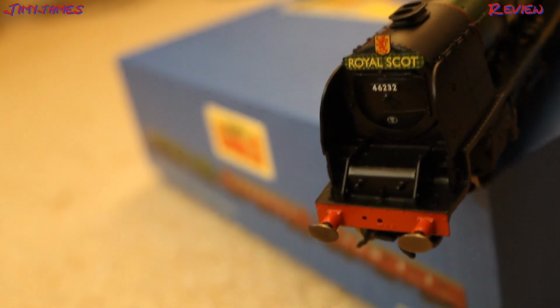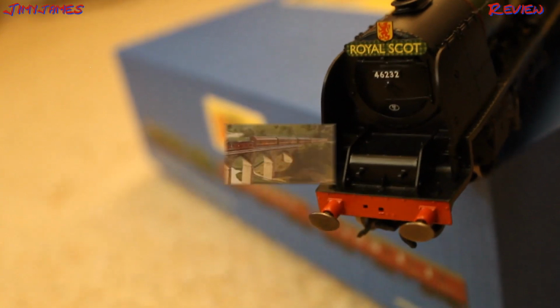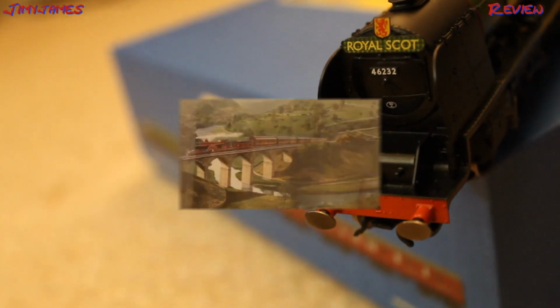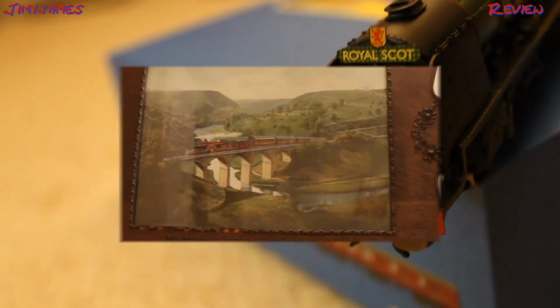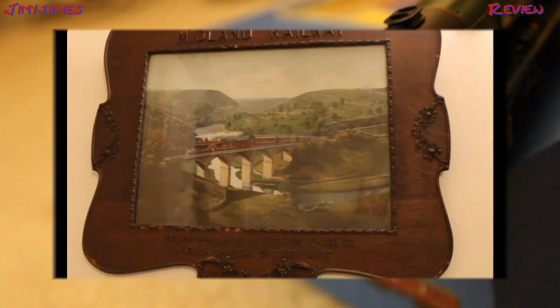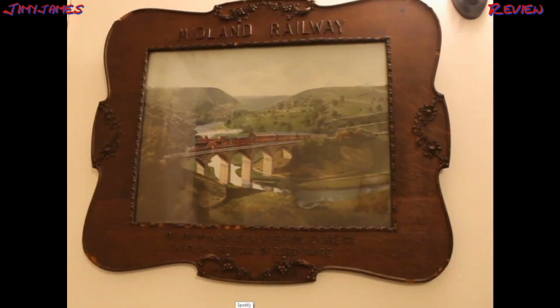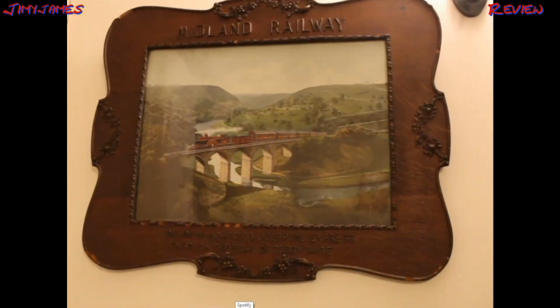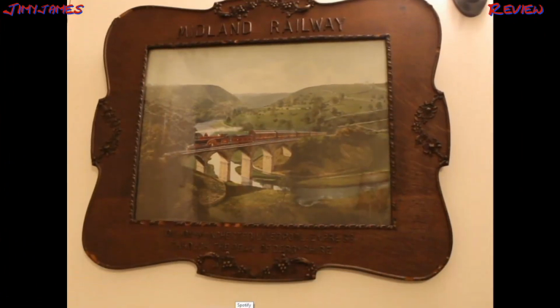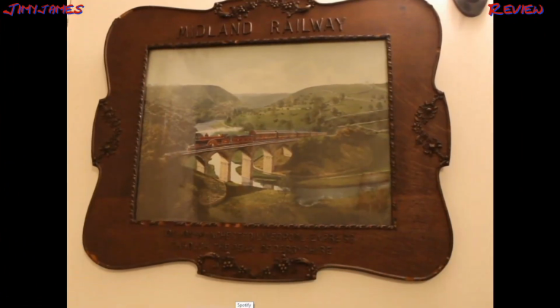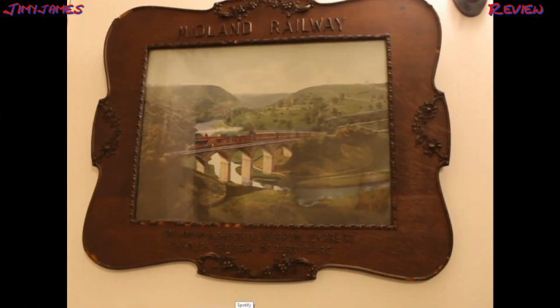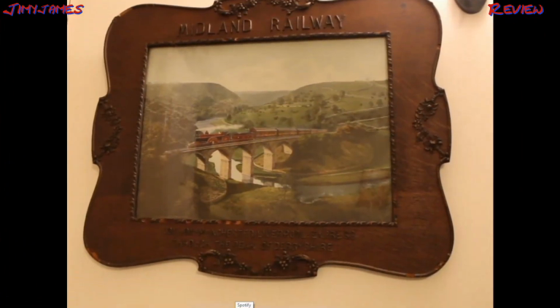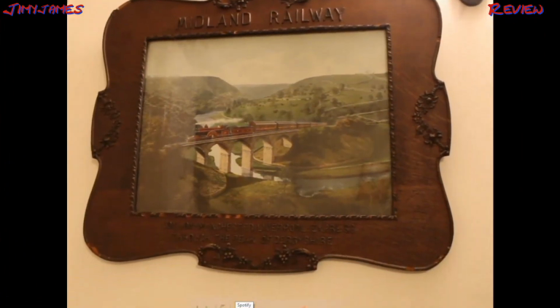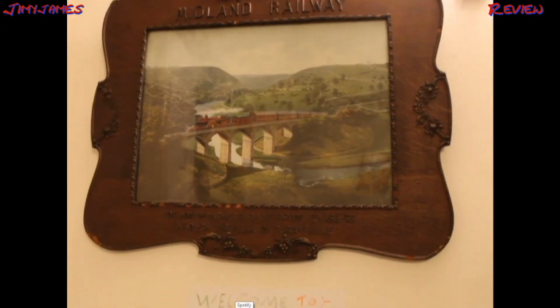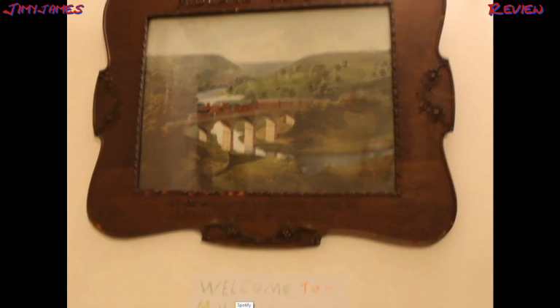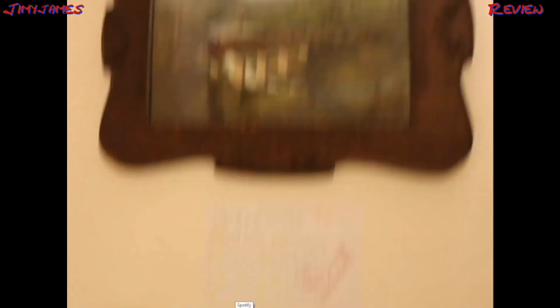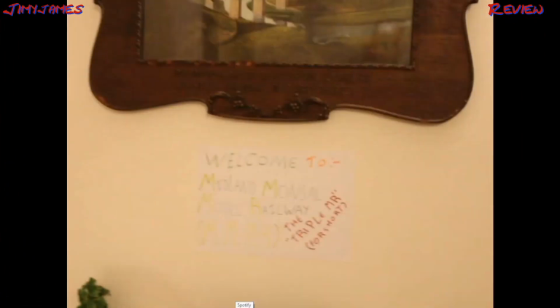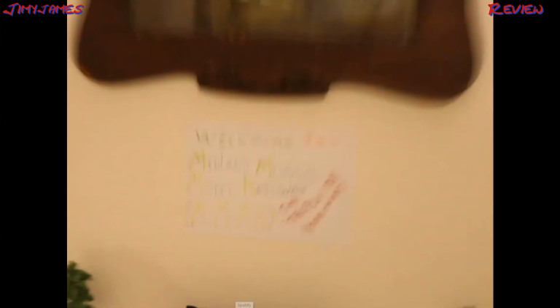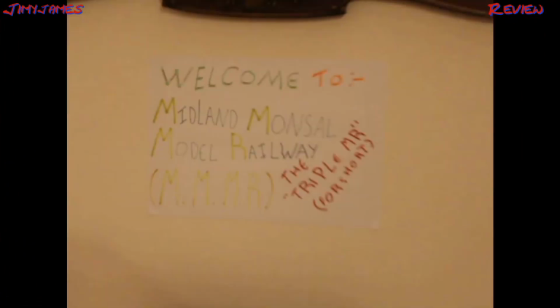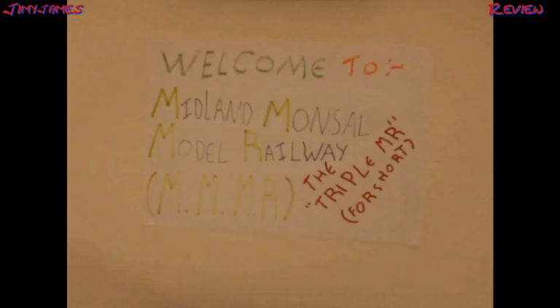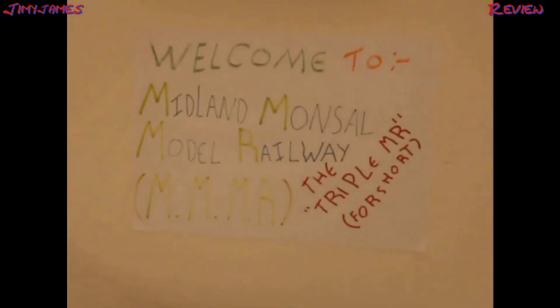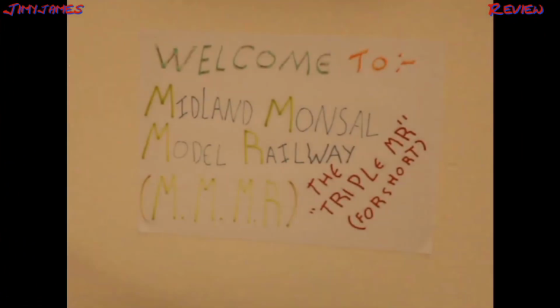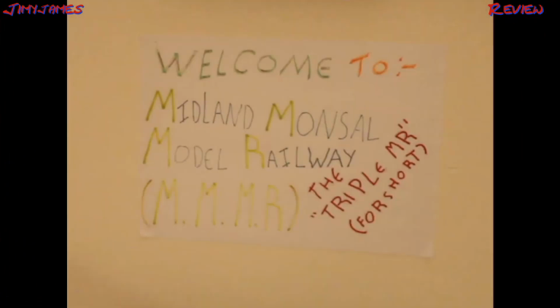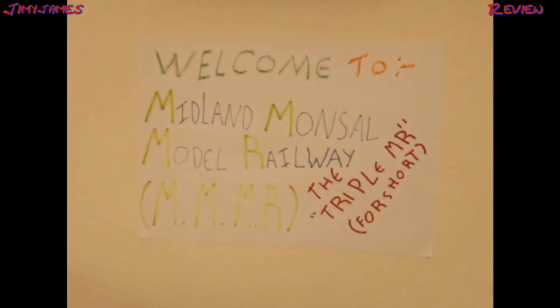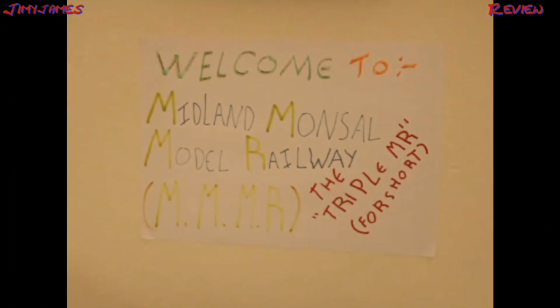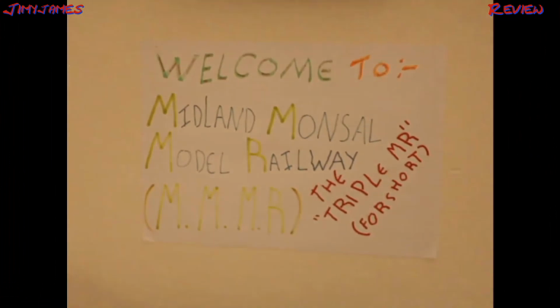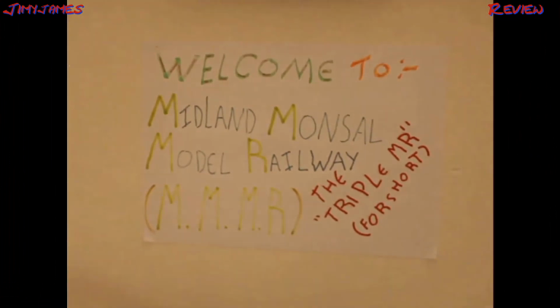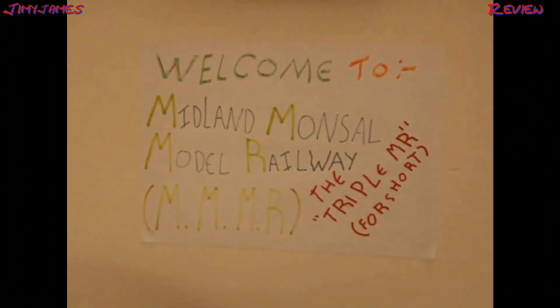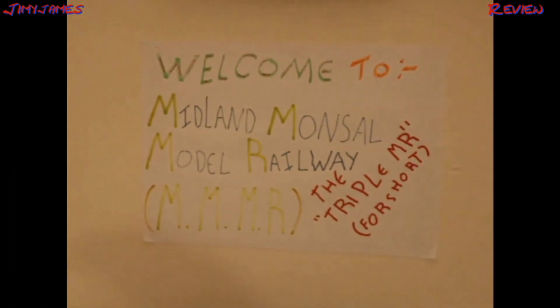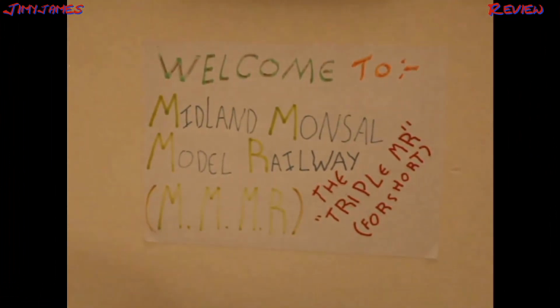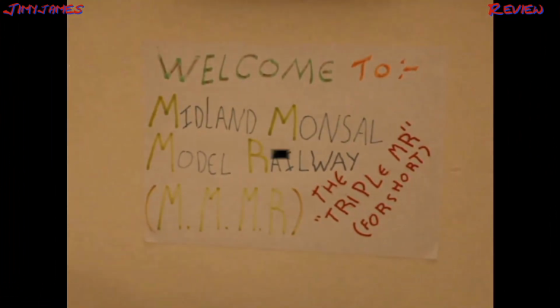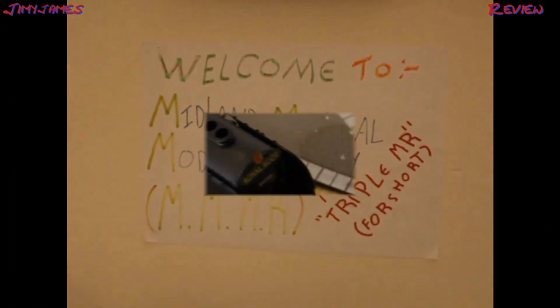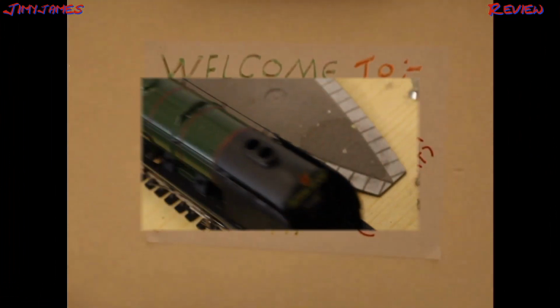Welcome to the Midland Model Railway, the triple MR for sure.